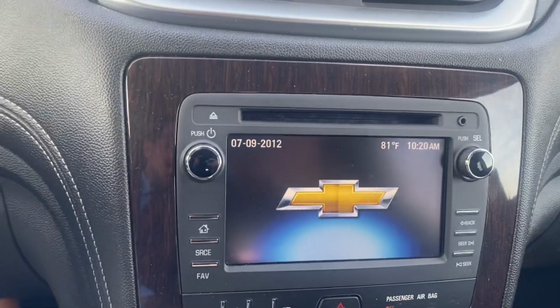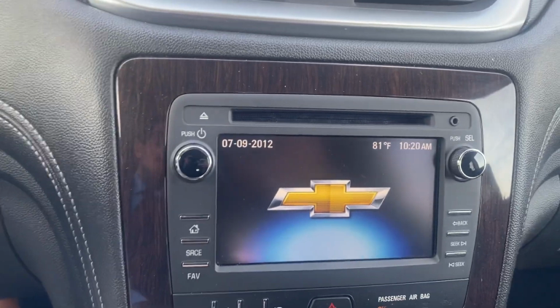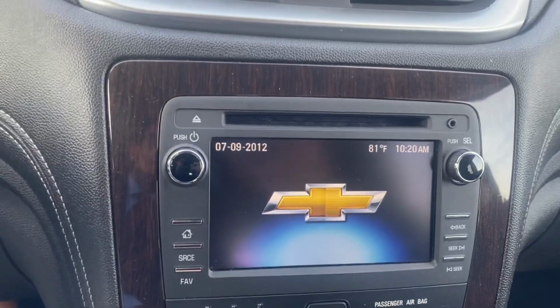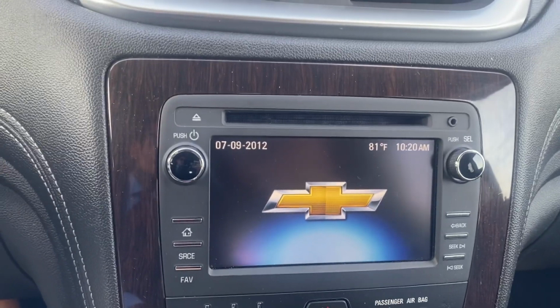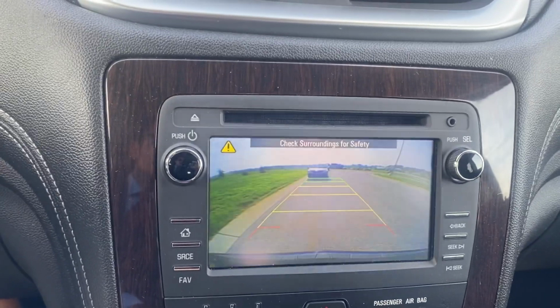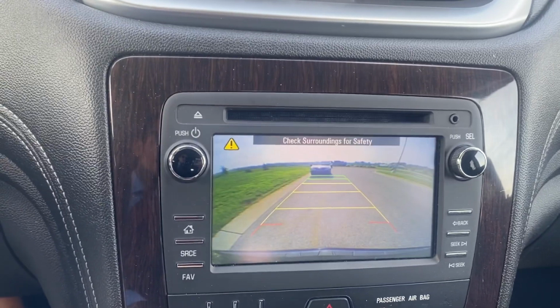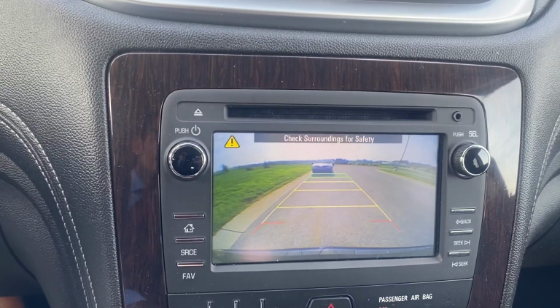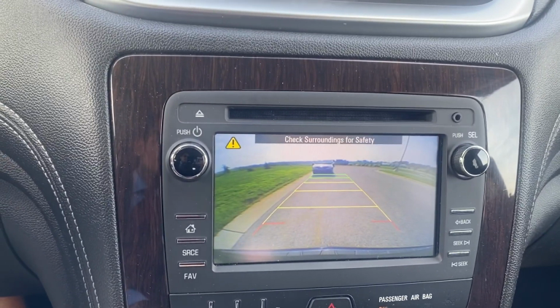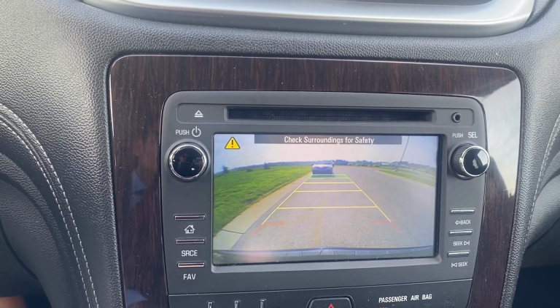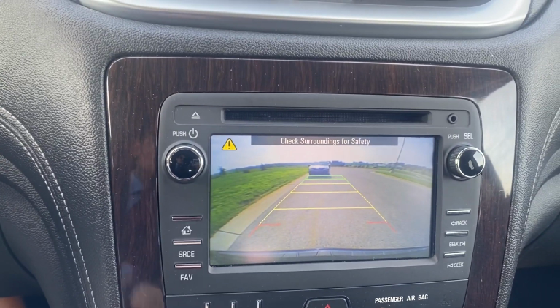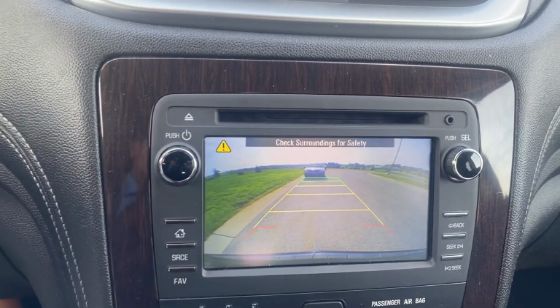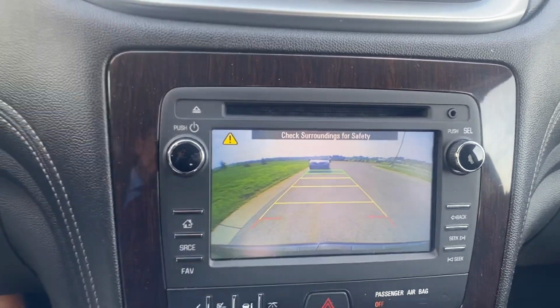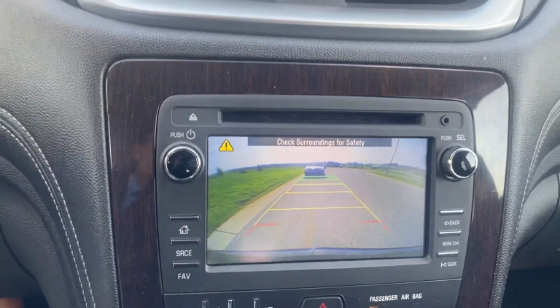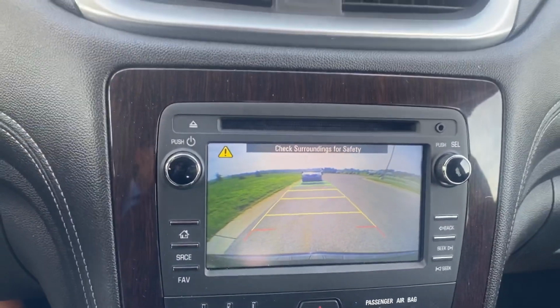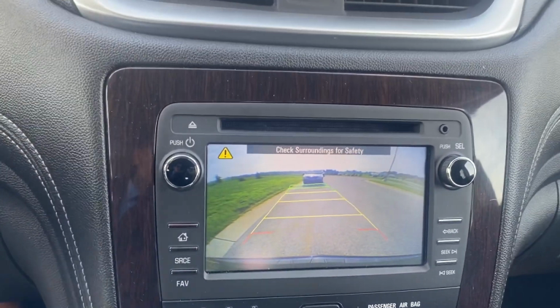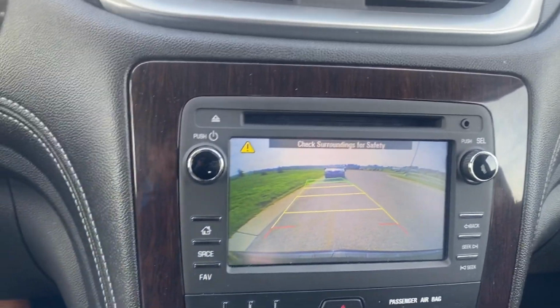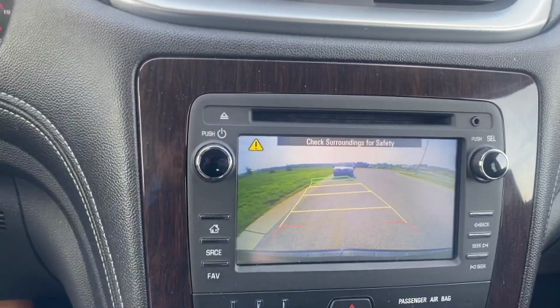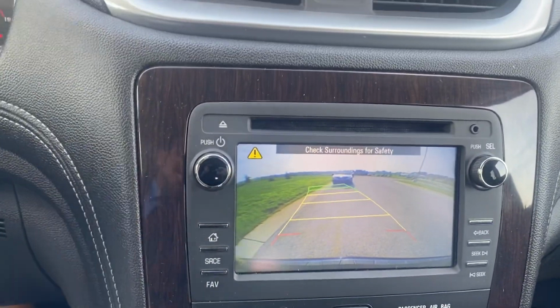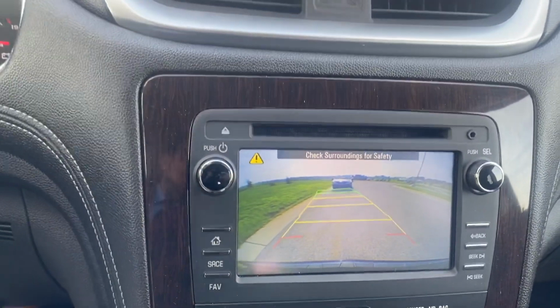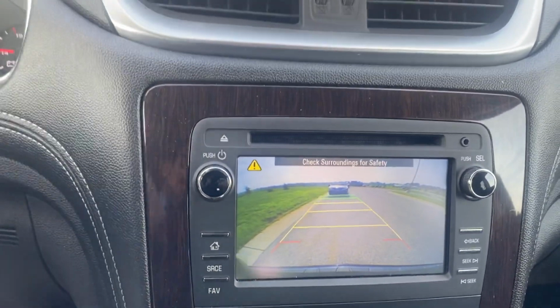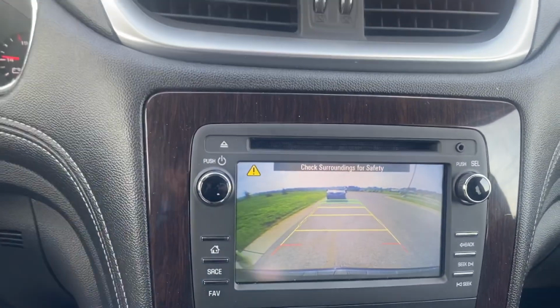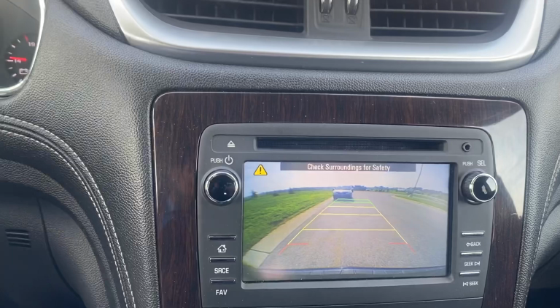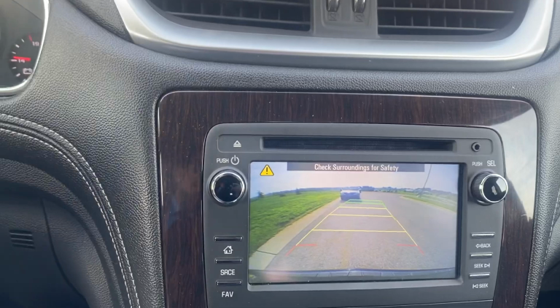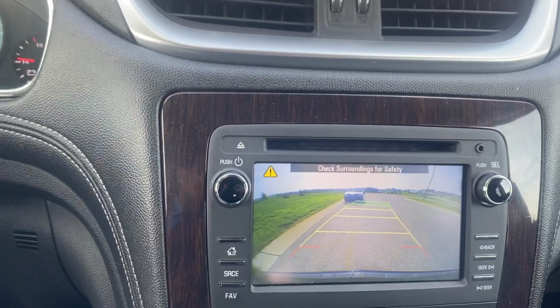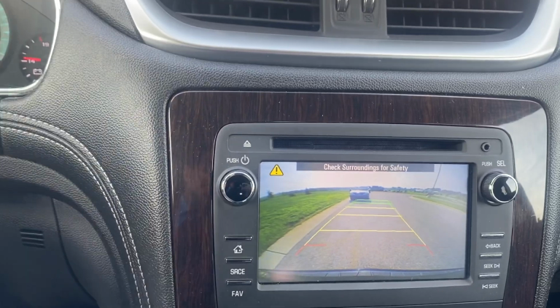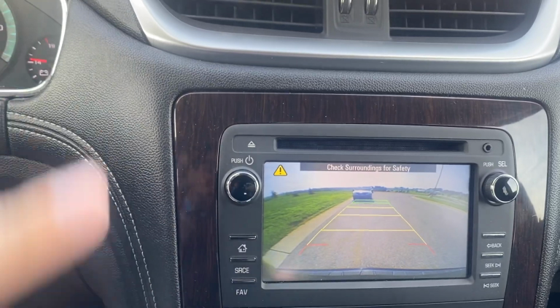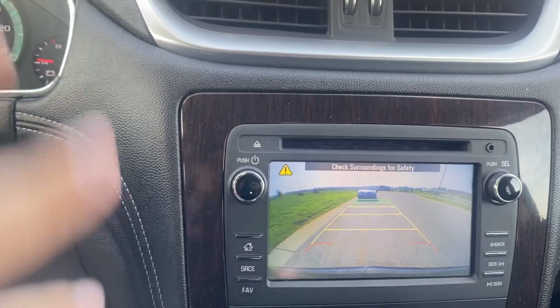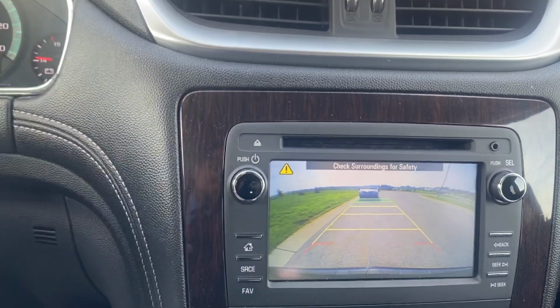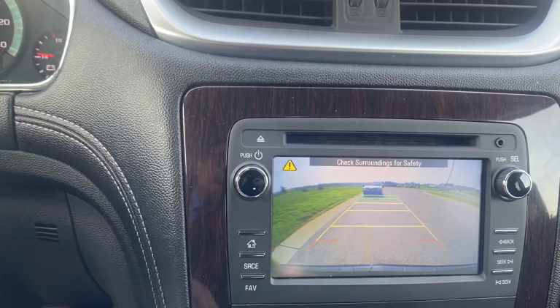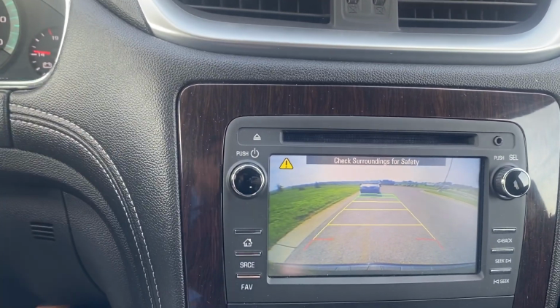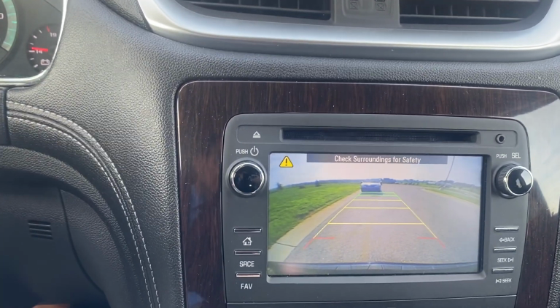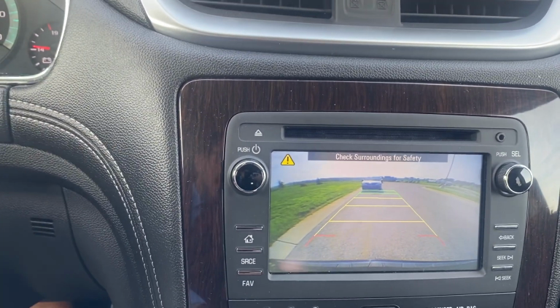Coming over here, we got this beautiful screen. You're going to be able to see that it does double into a backup cam. It guides you and it has that red severity line, so you know exactly when to stop.